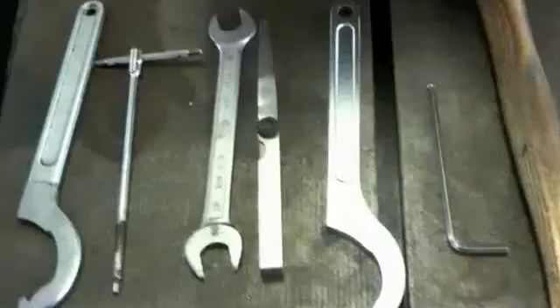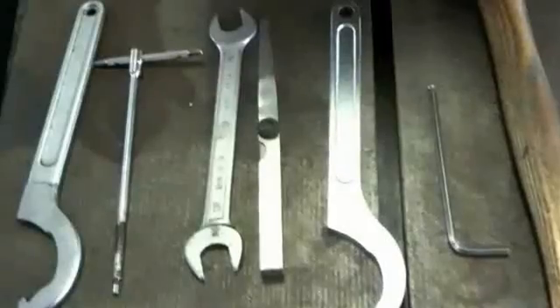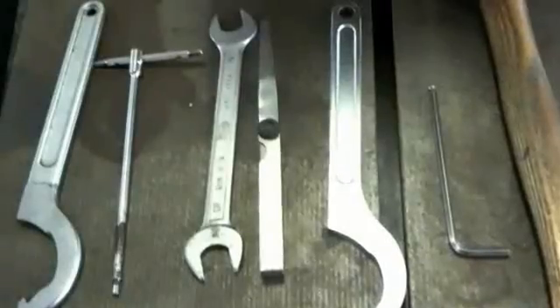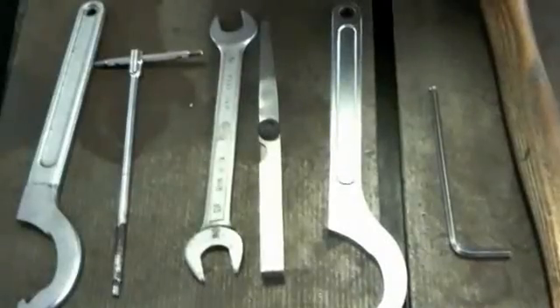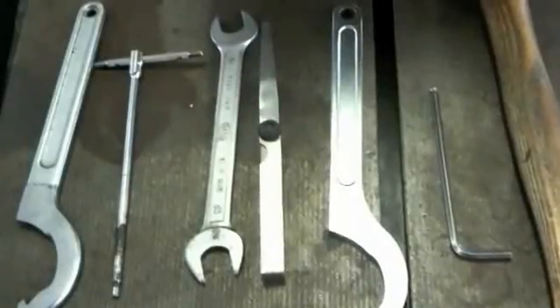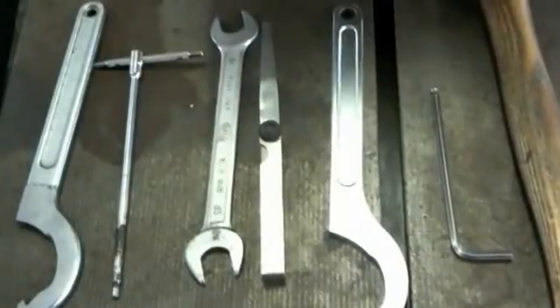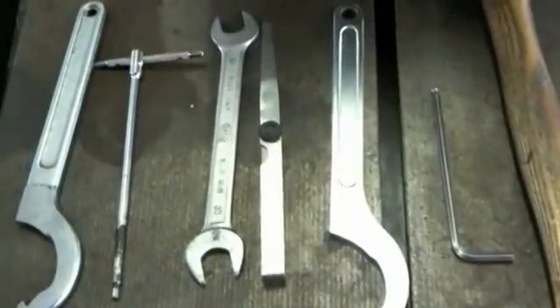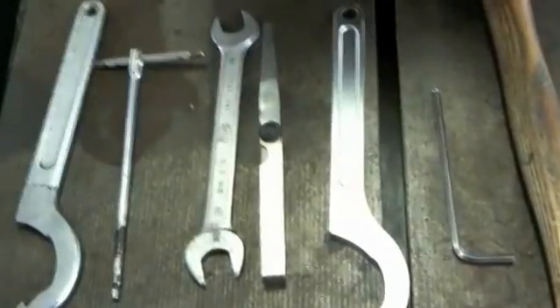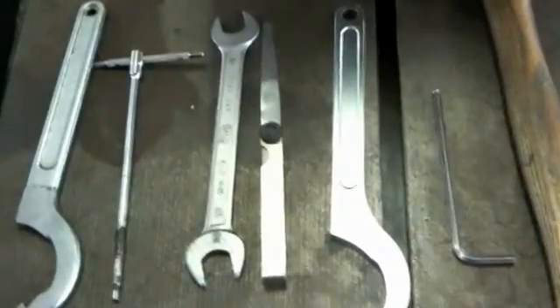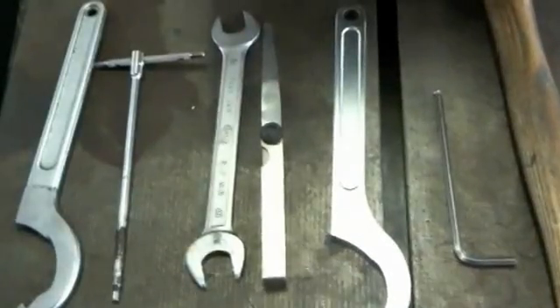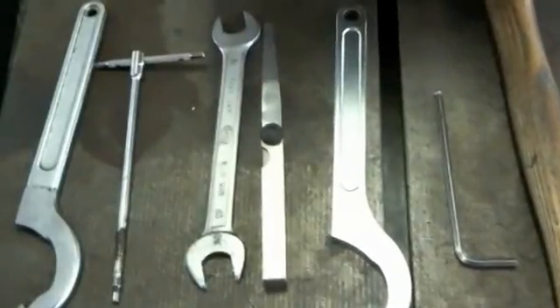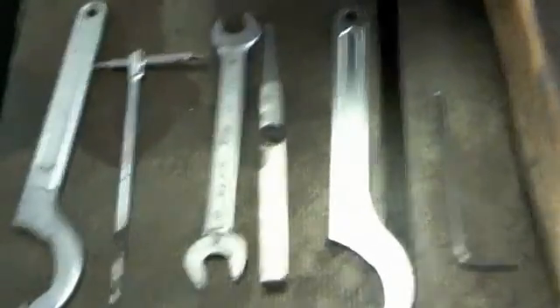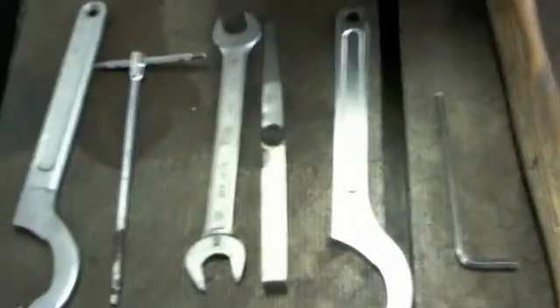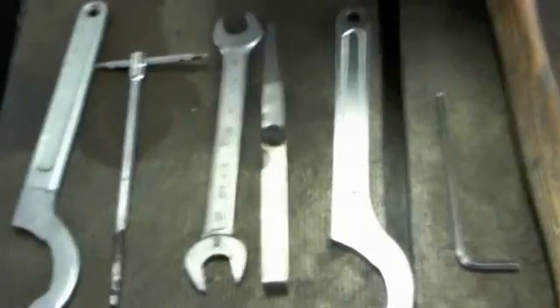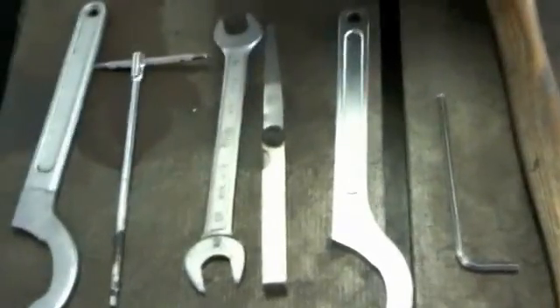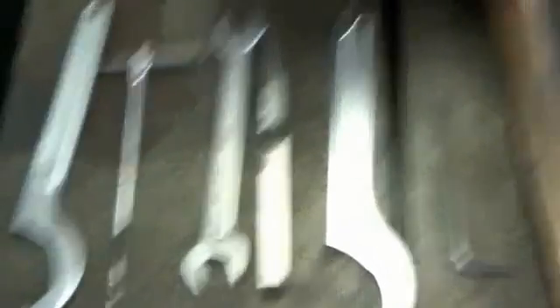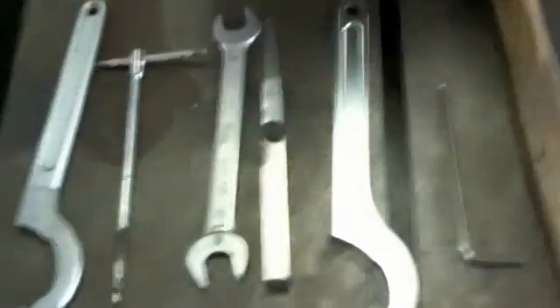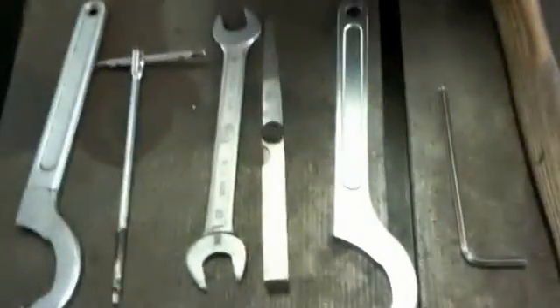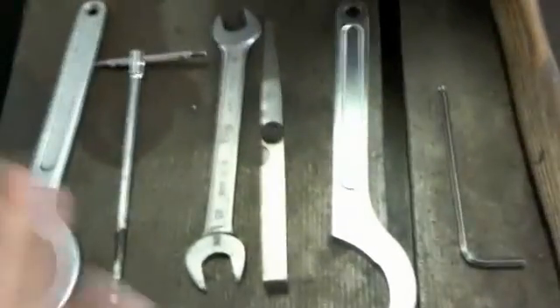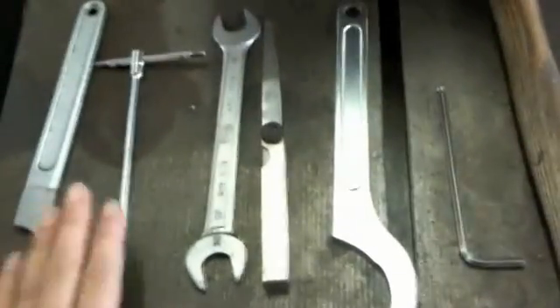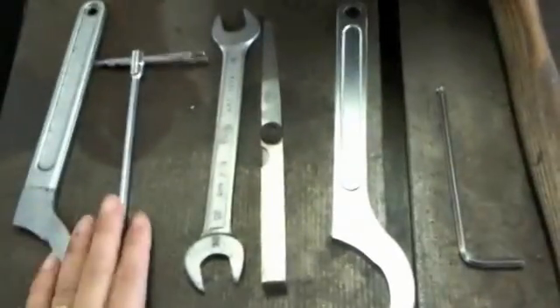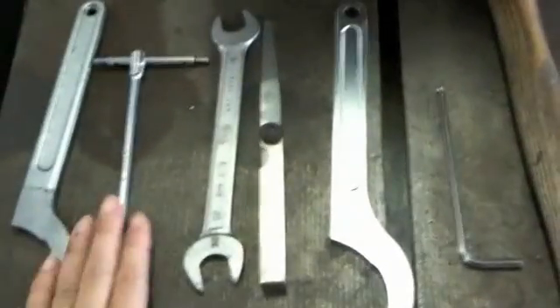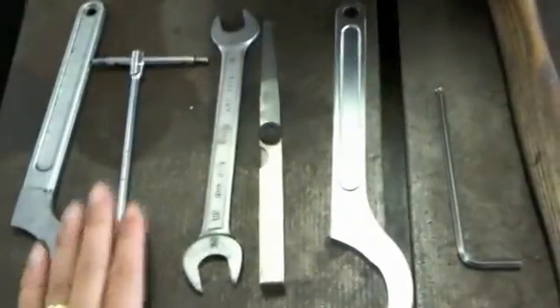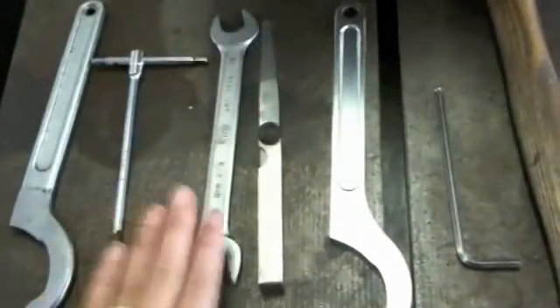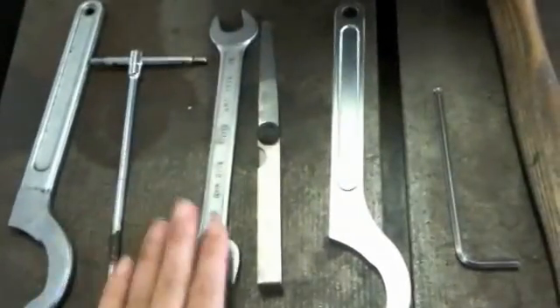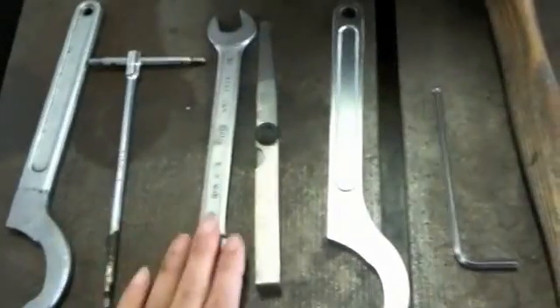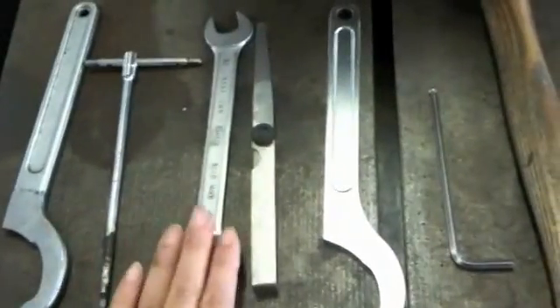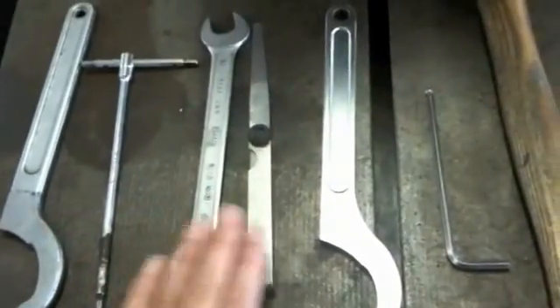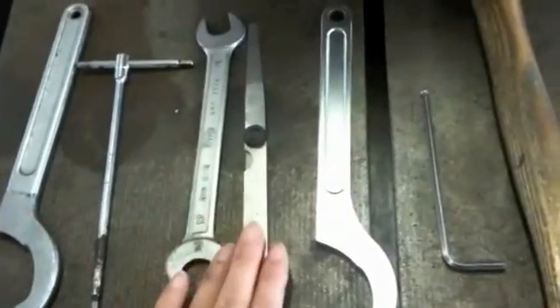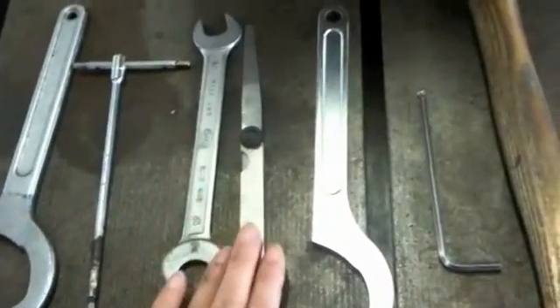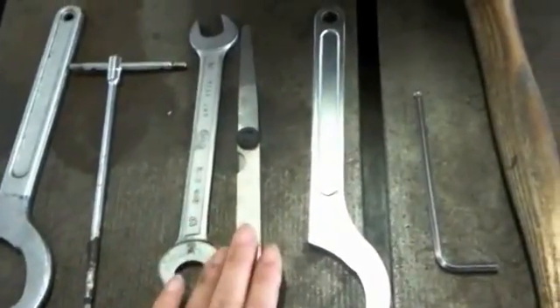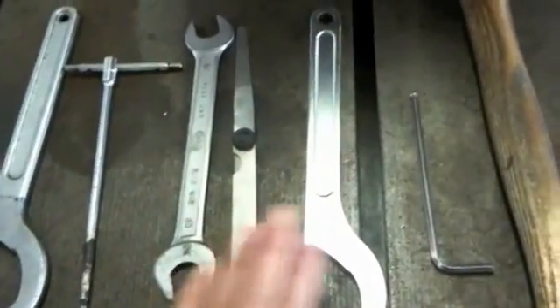First of all, we need the following spanners and the fillers.